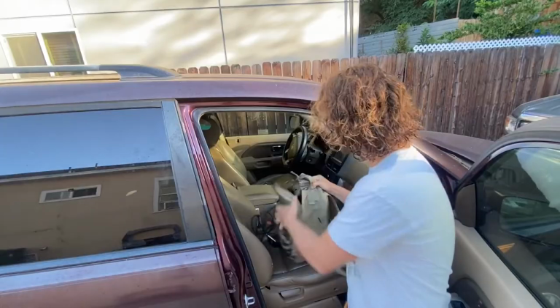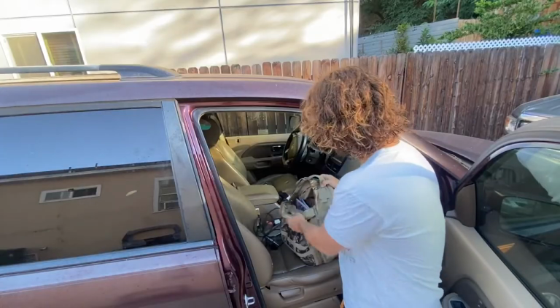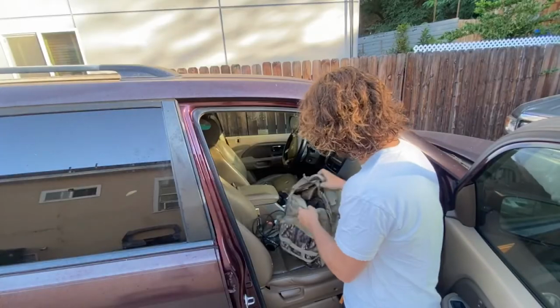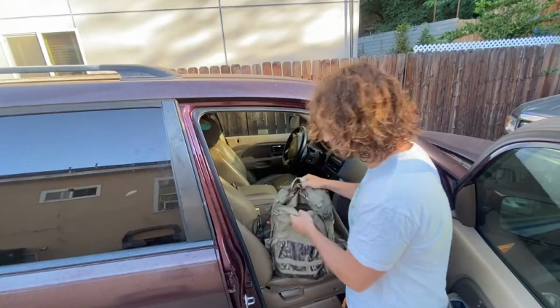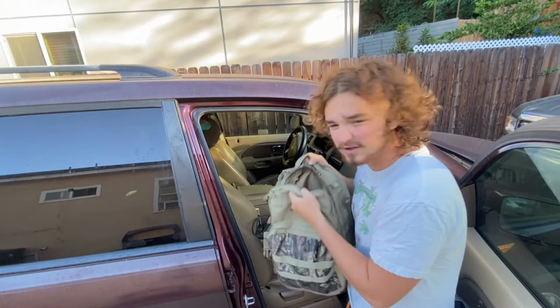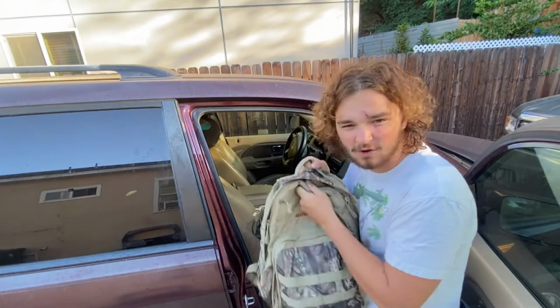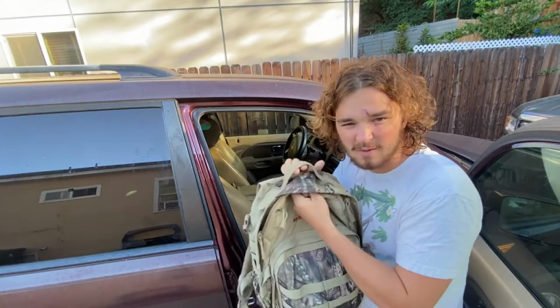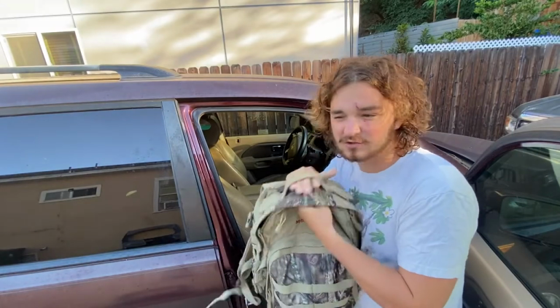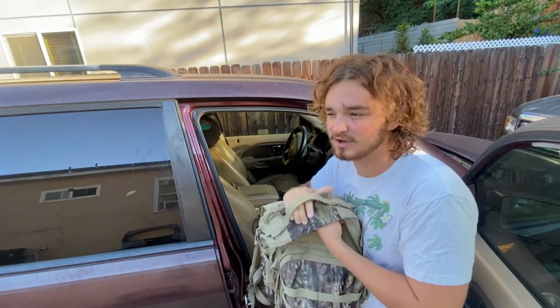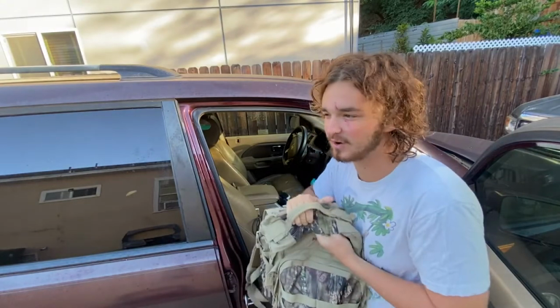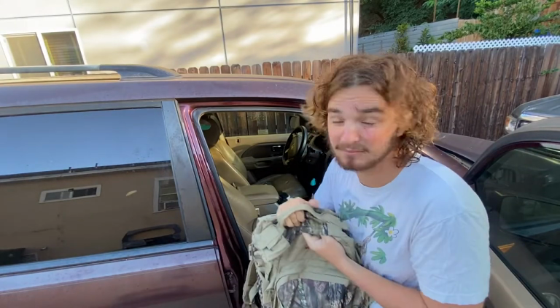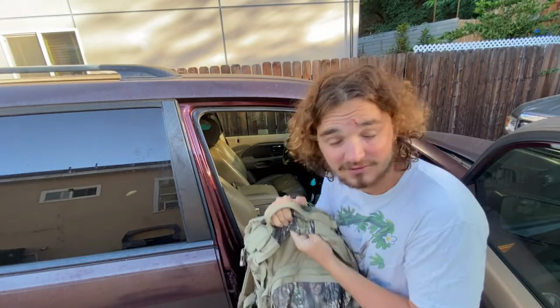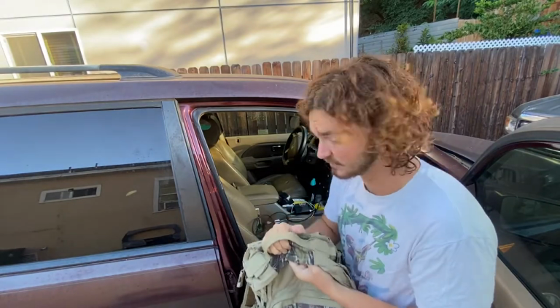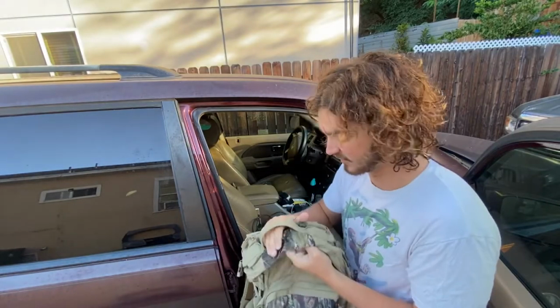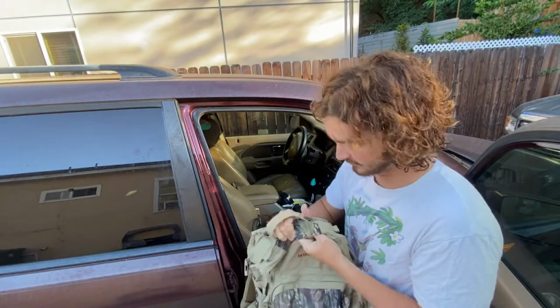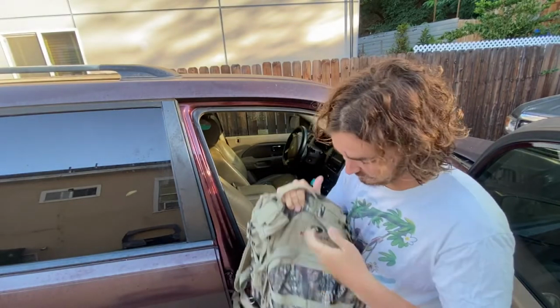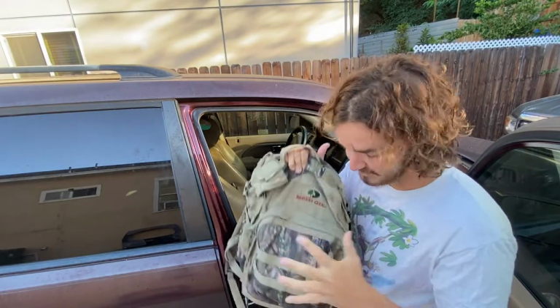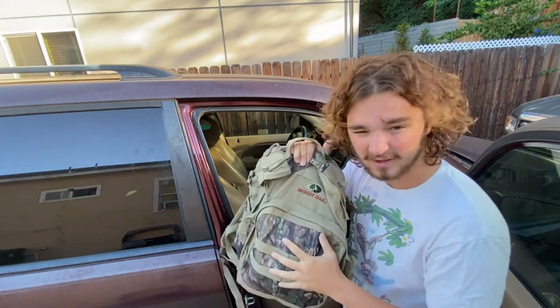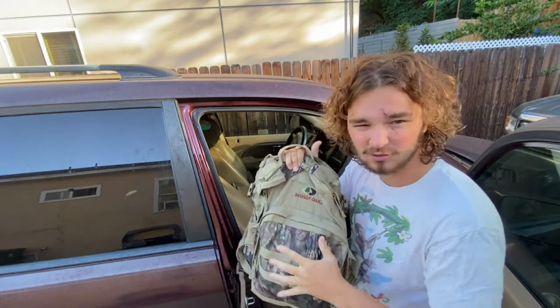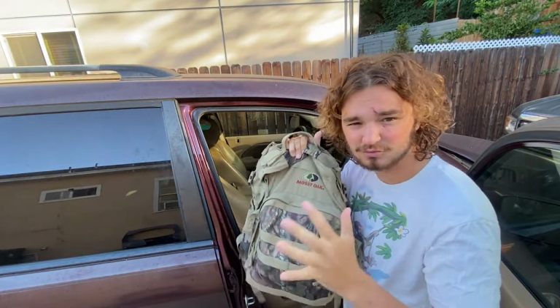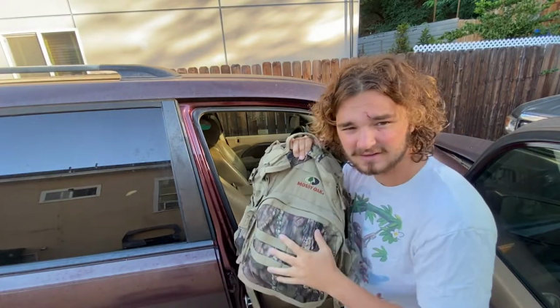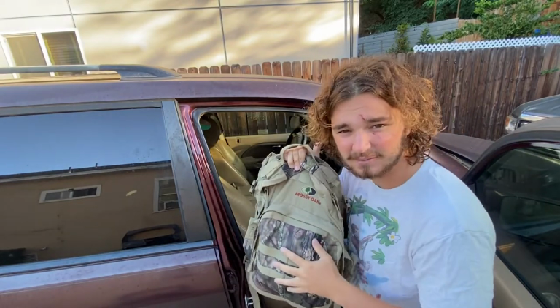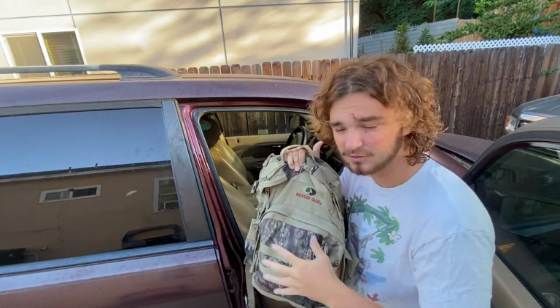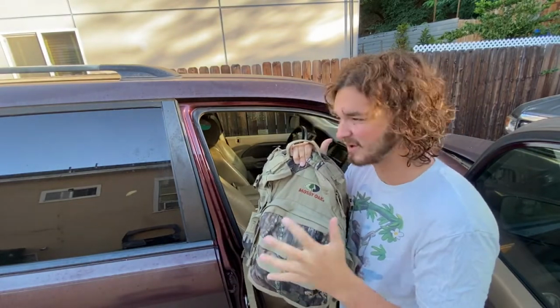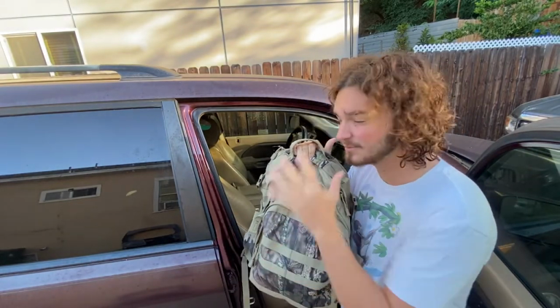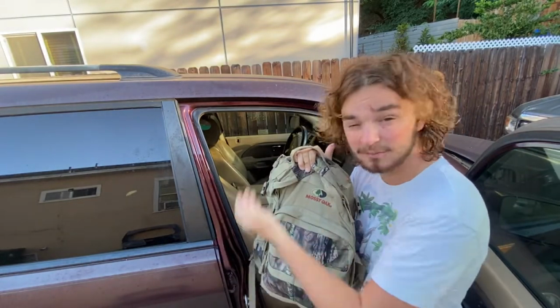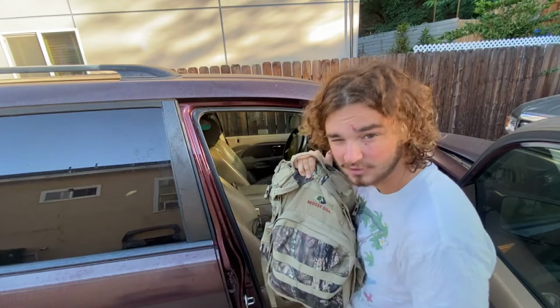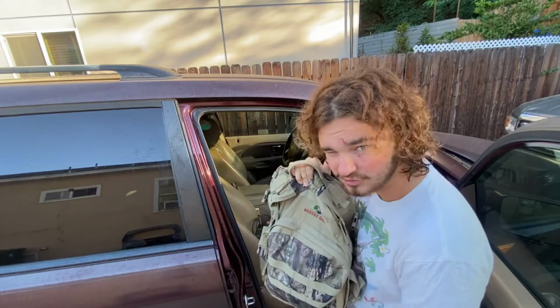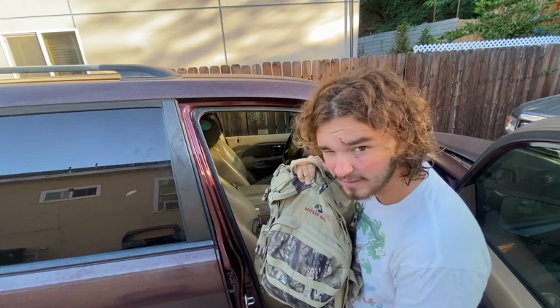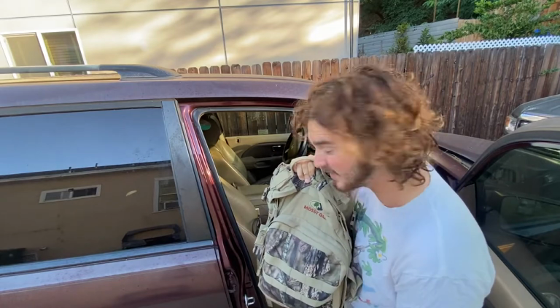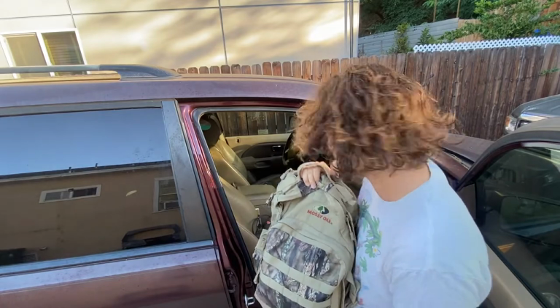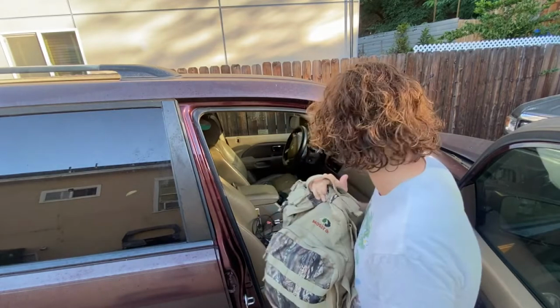This backpack is all my music stuff. I busk, so this is like my pedals, my cables — my amp's in the back. I'll show you that with the bed here in a minute.